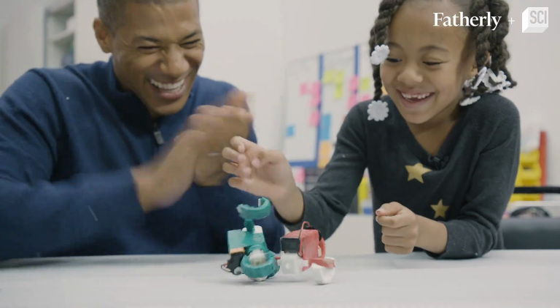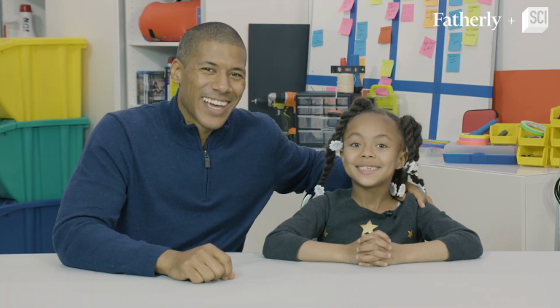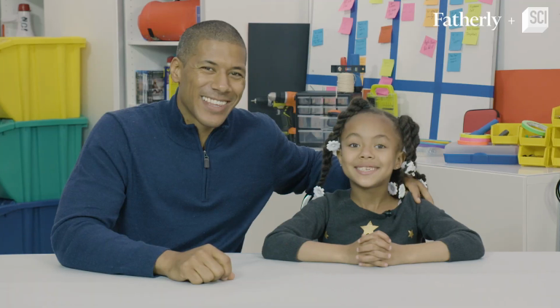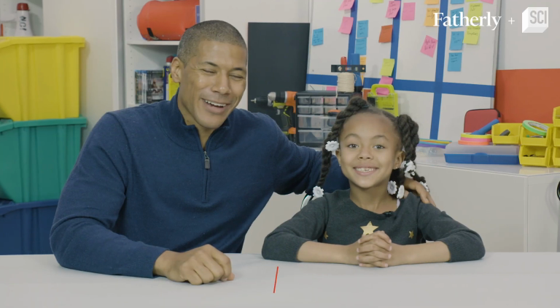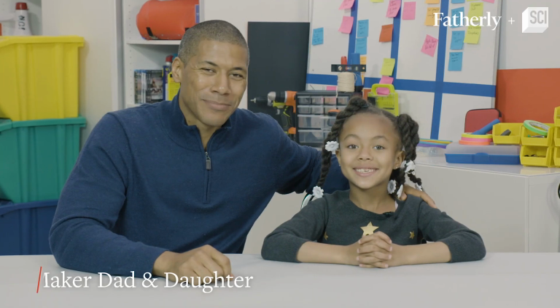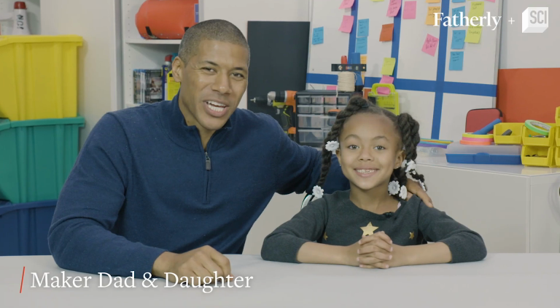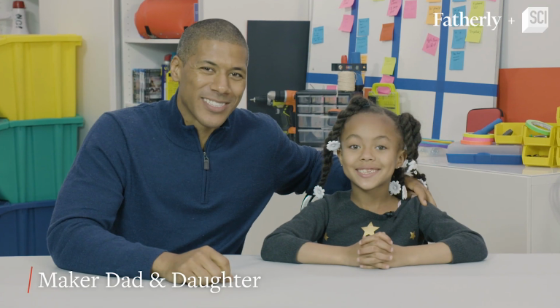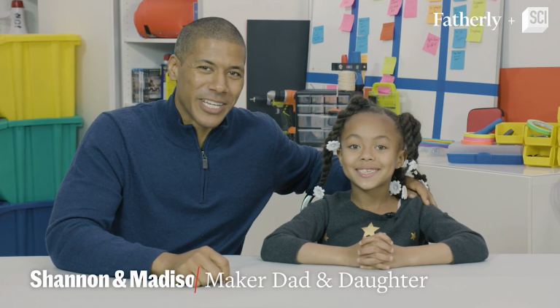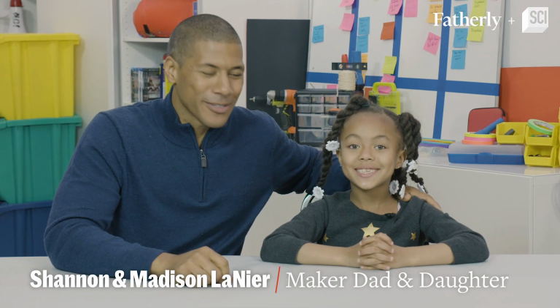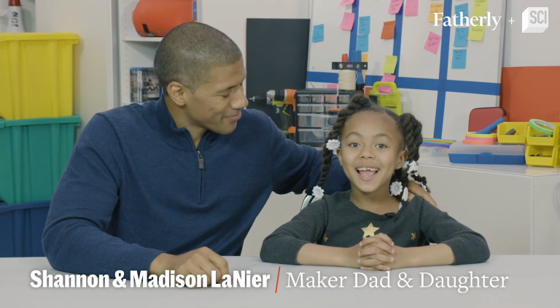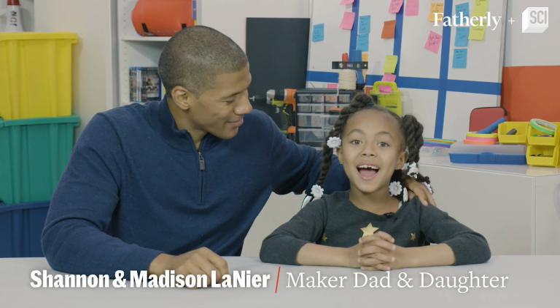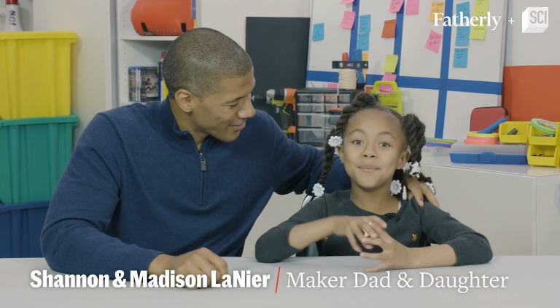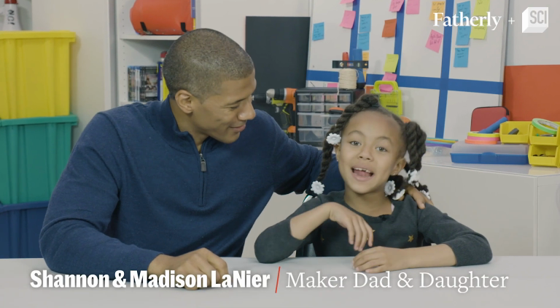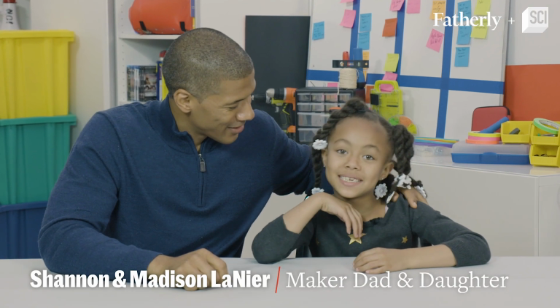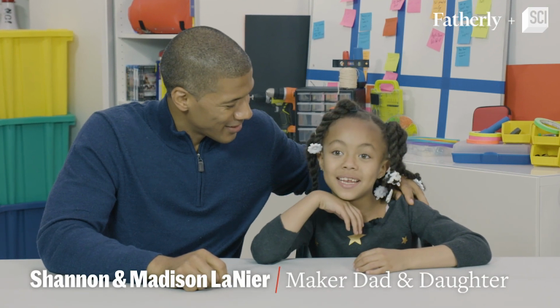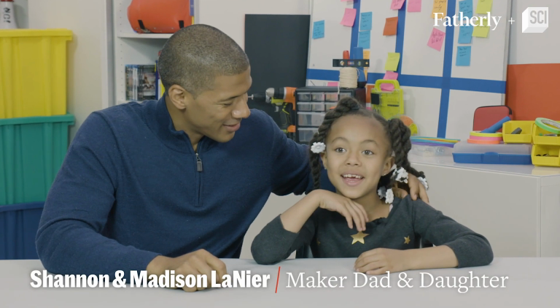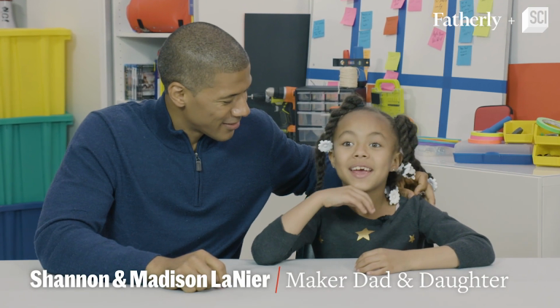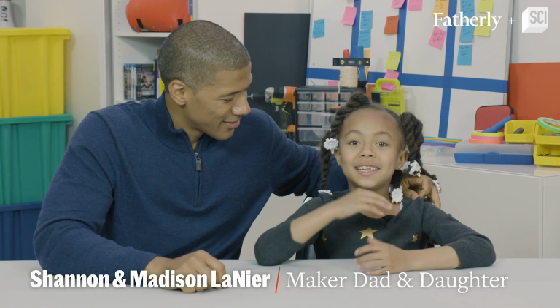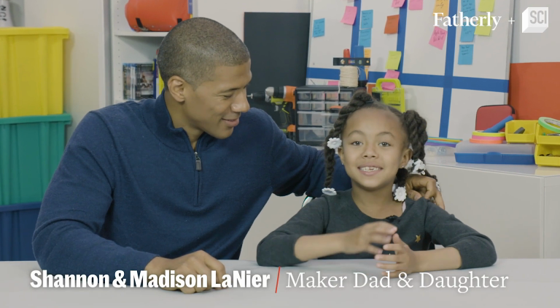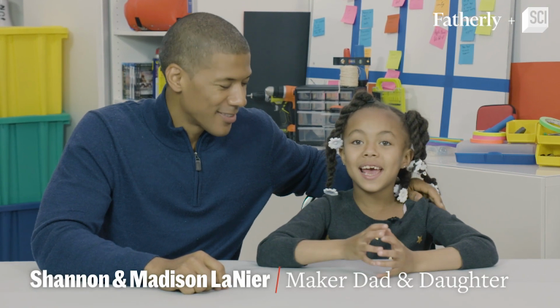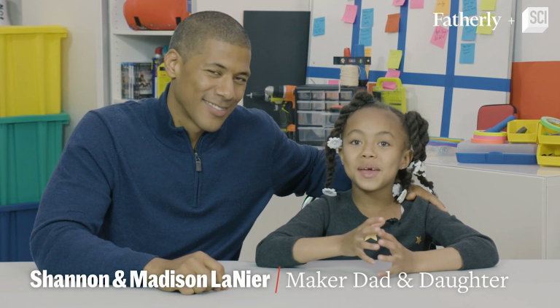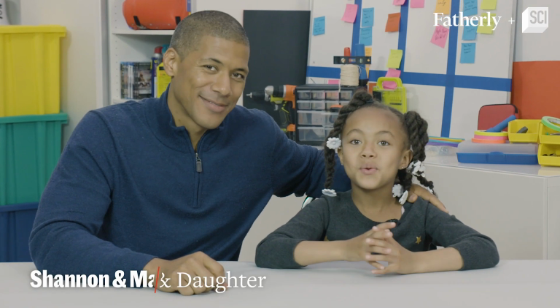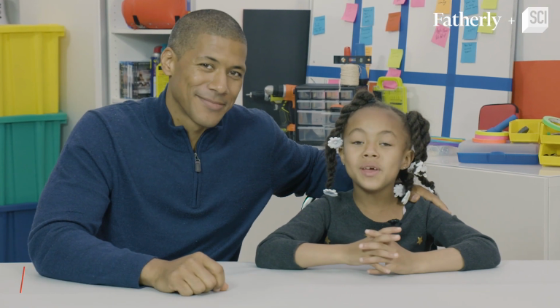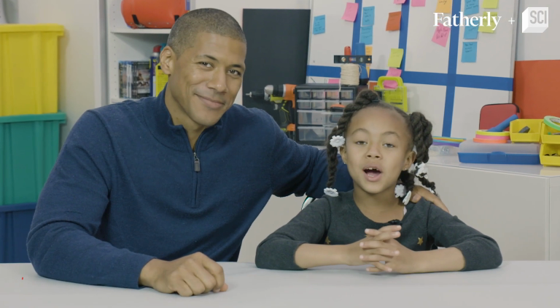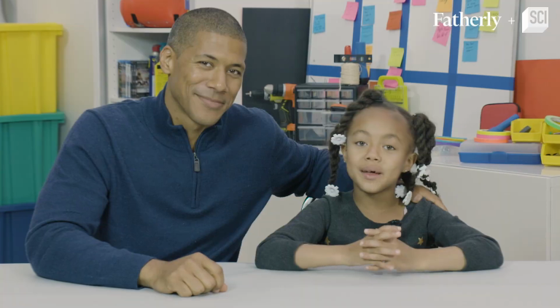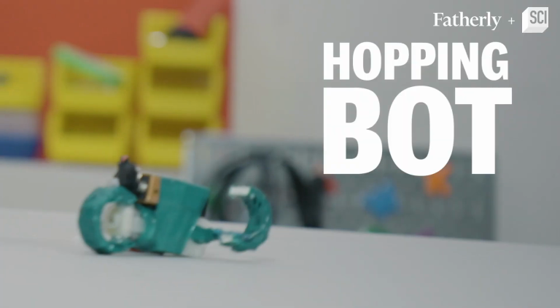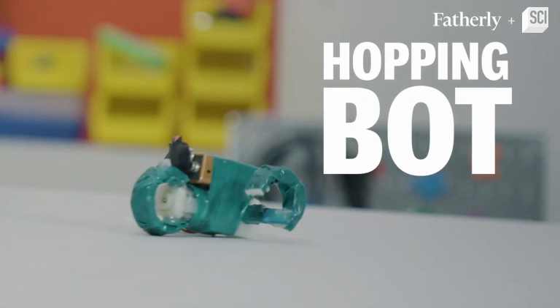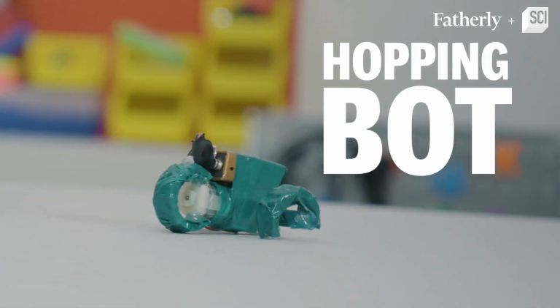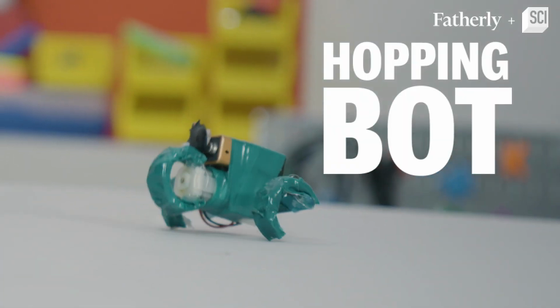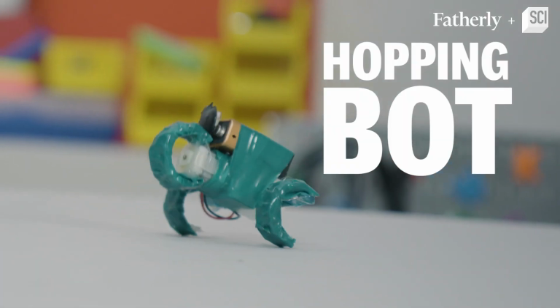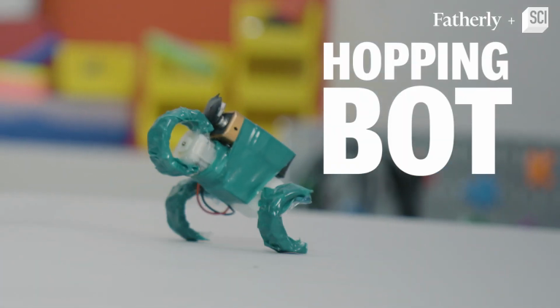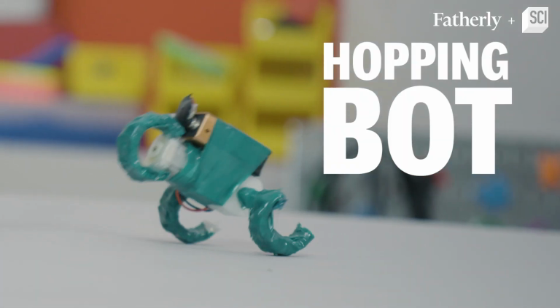Hey there, I'm Shannon Lanier. I'm Madison Lanier, and today we are building hopping robots.